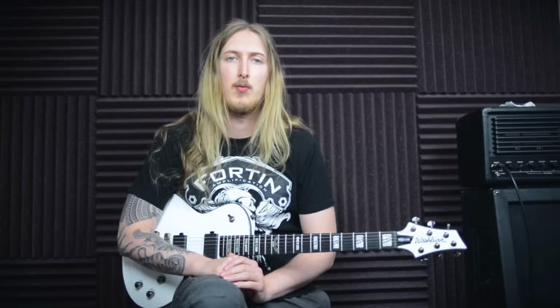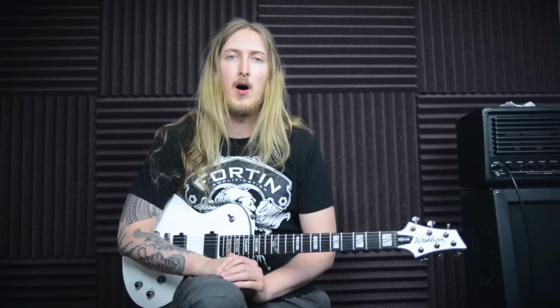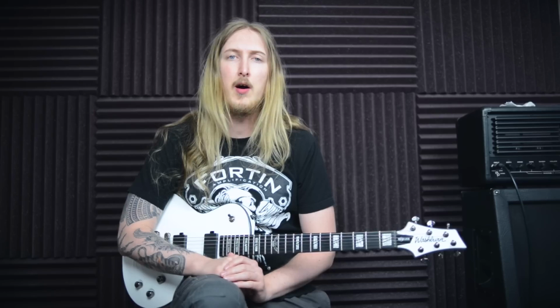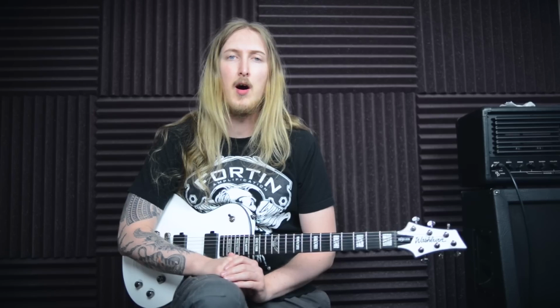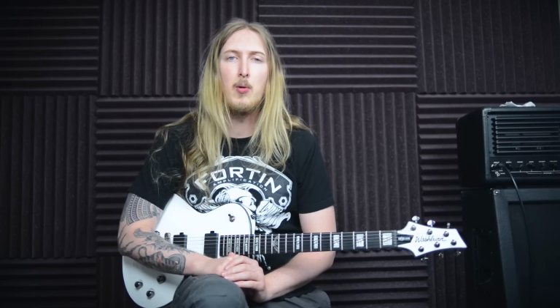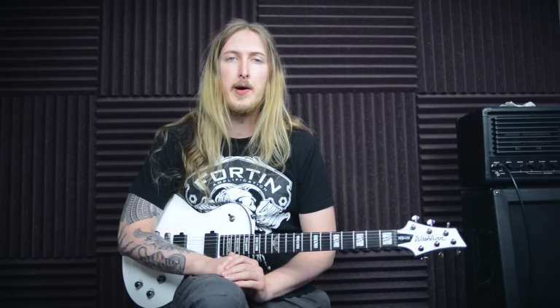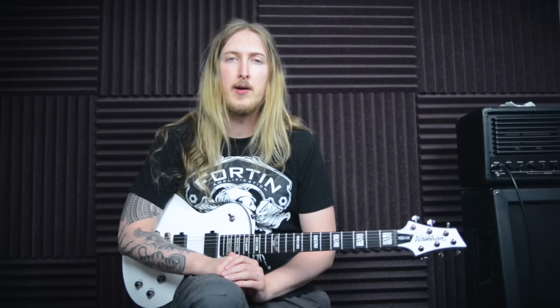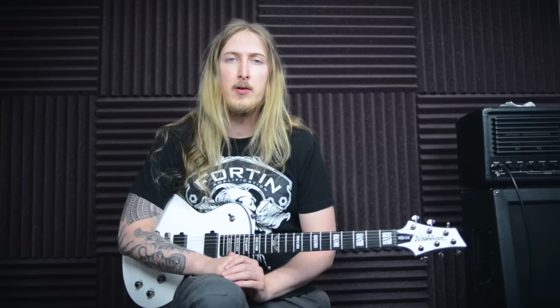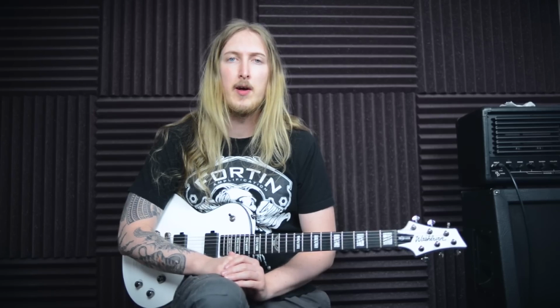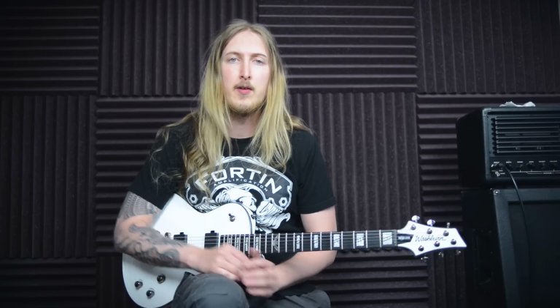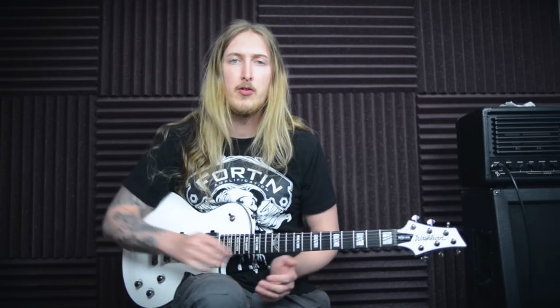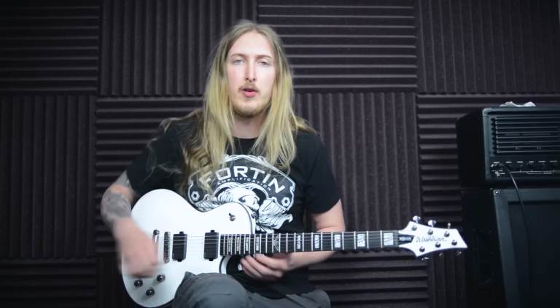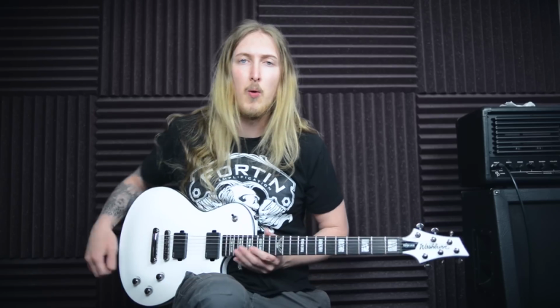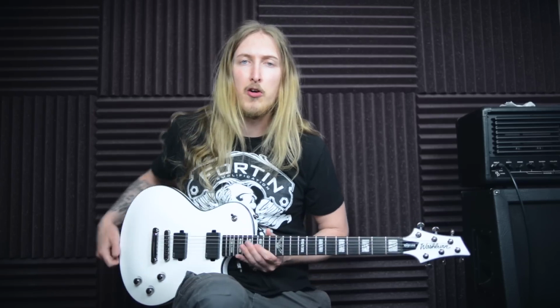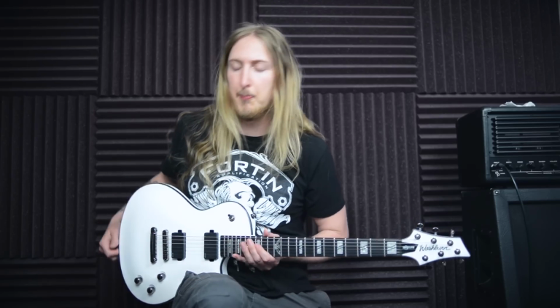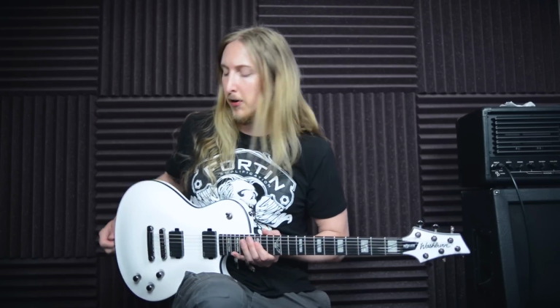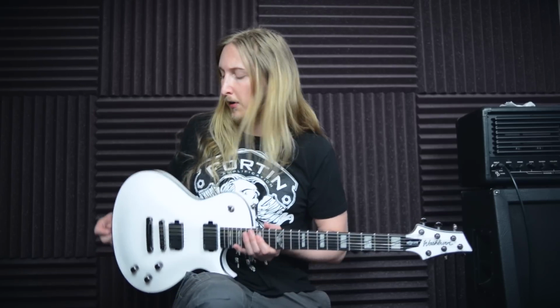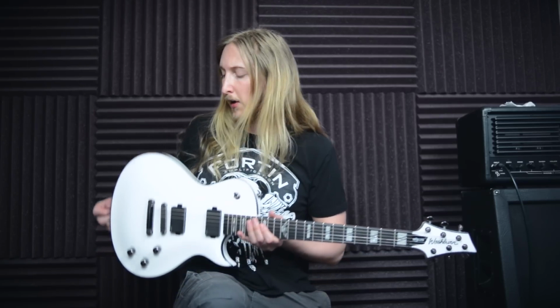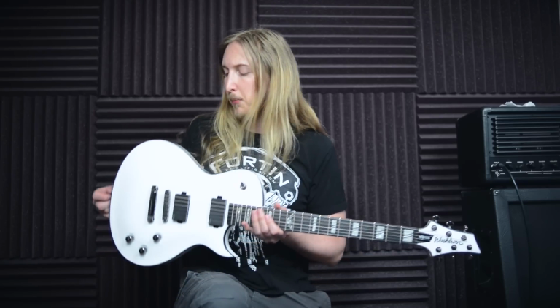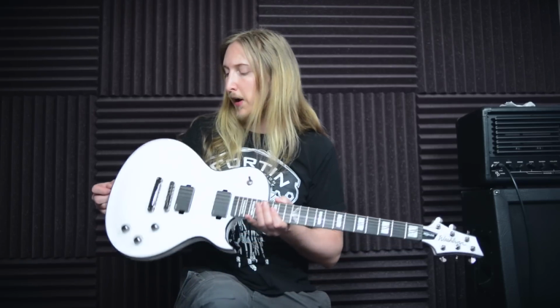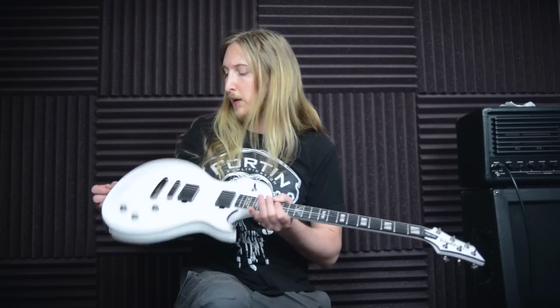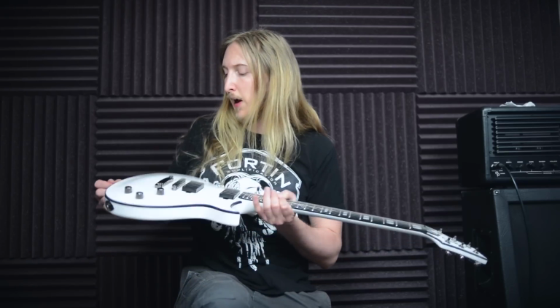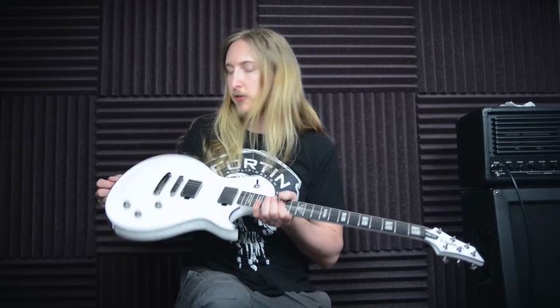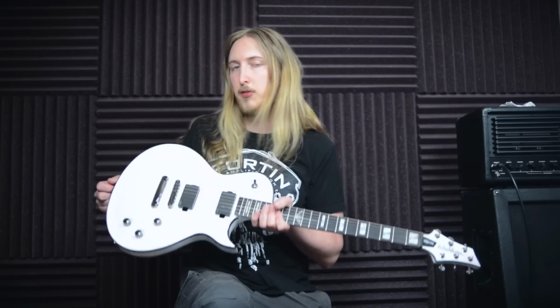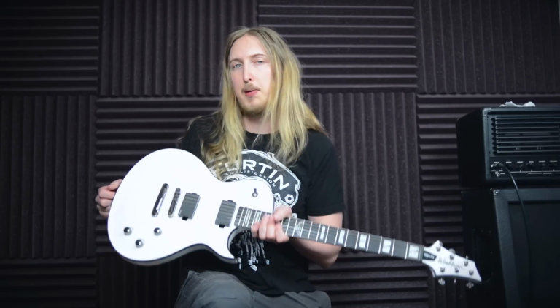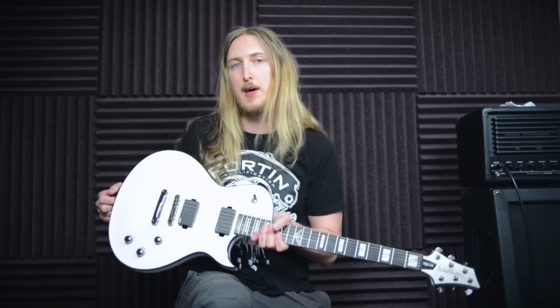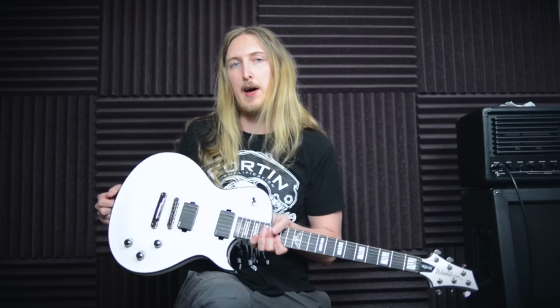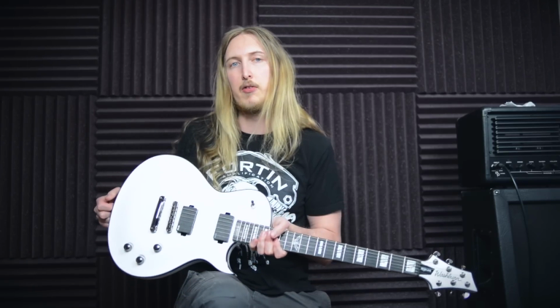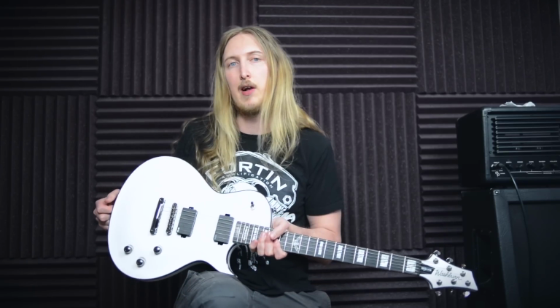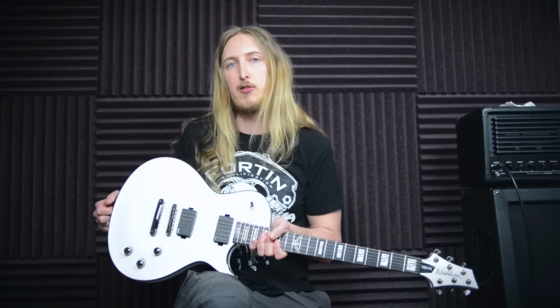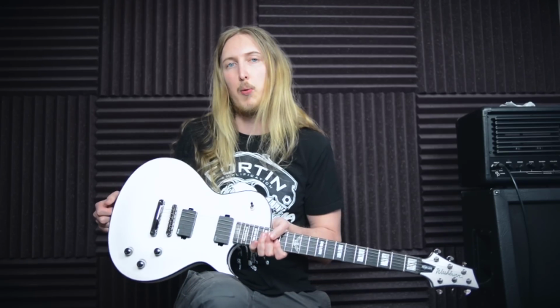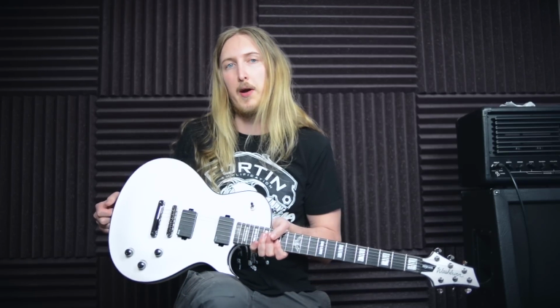Hi, I'm Ola Englund and this is the Washburn Parallax PXL 20.